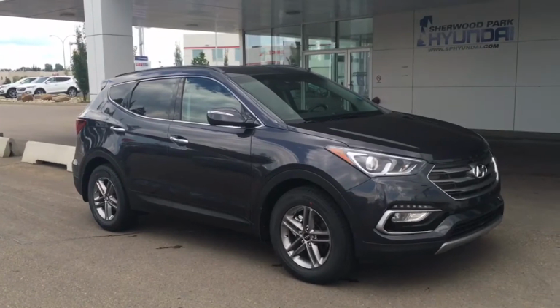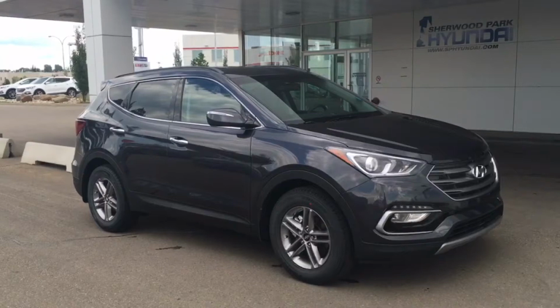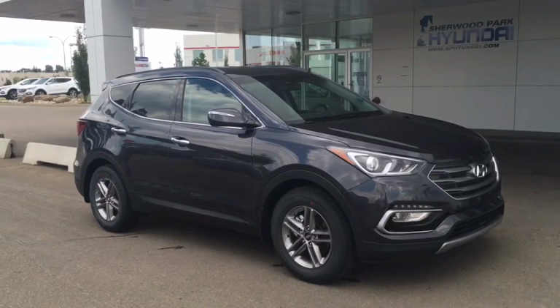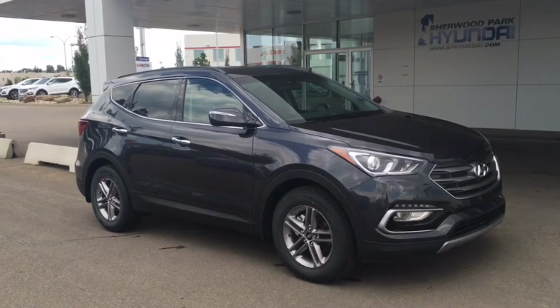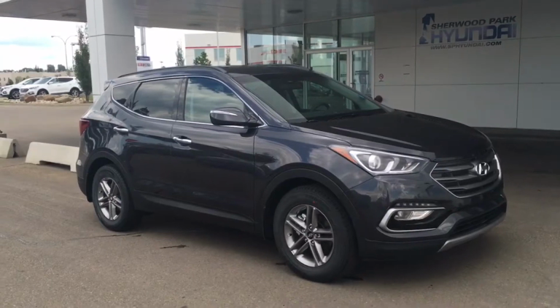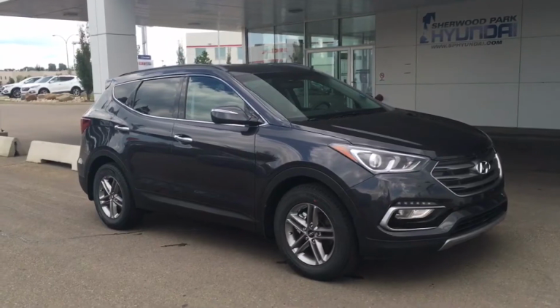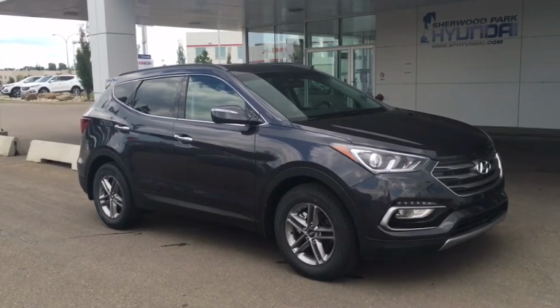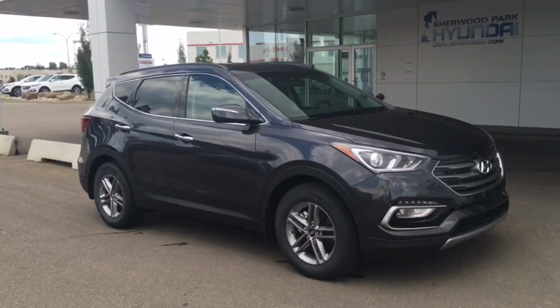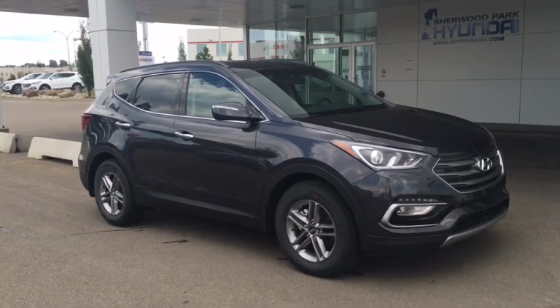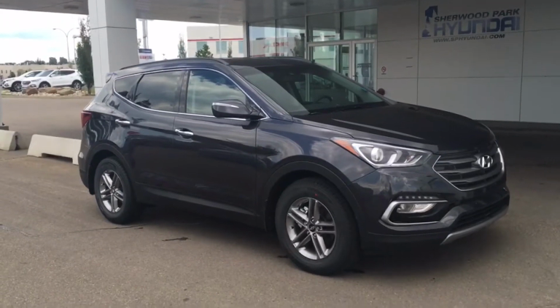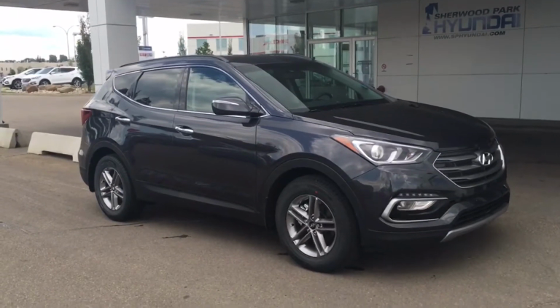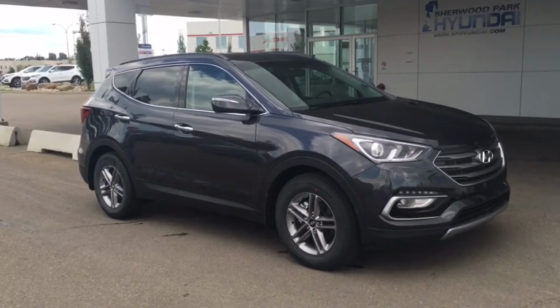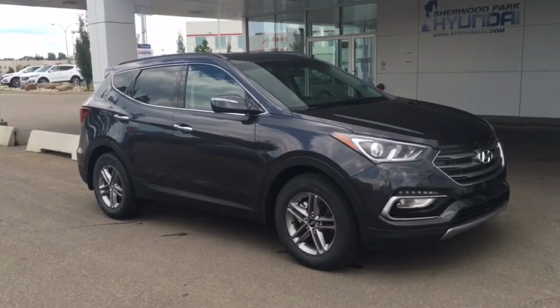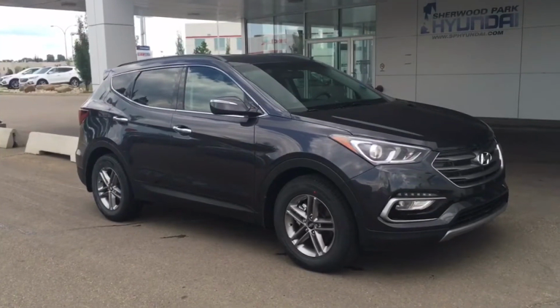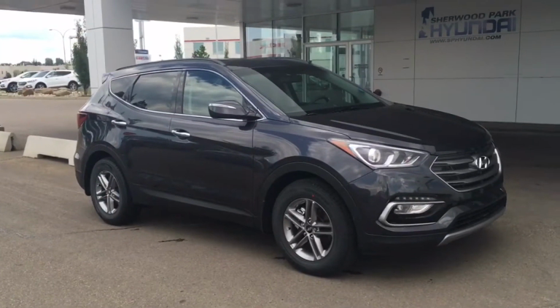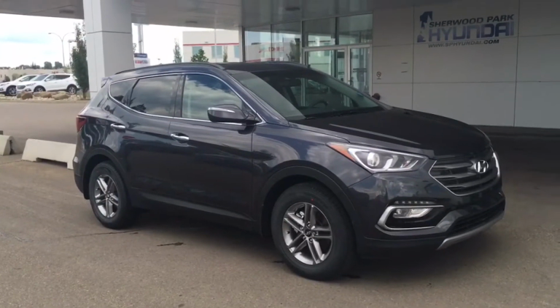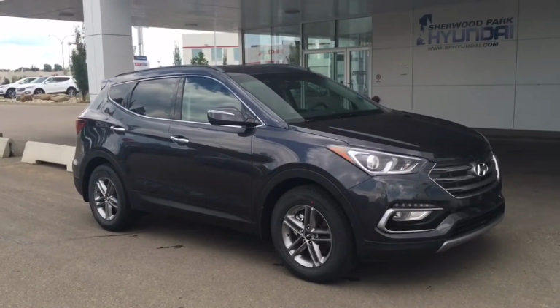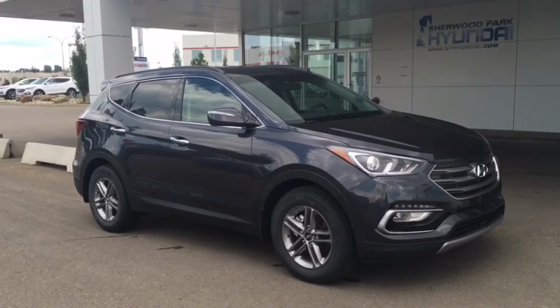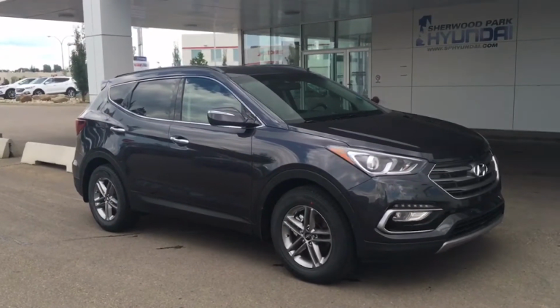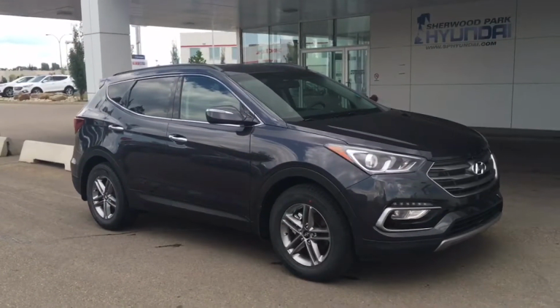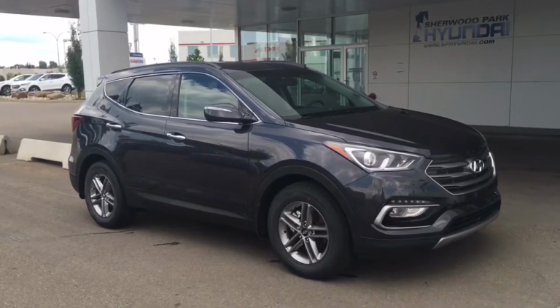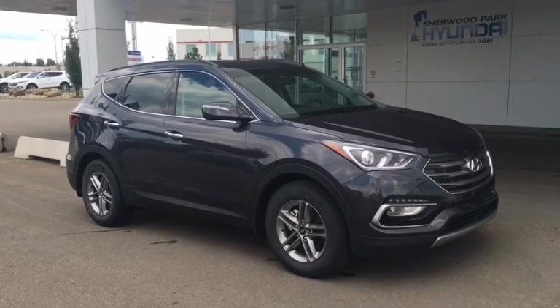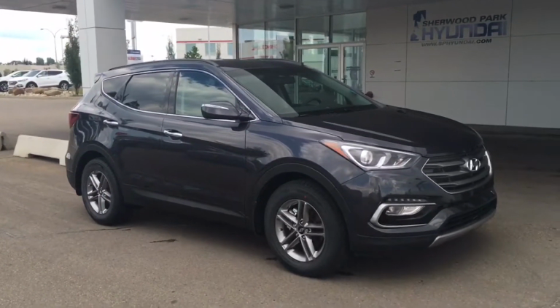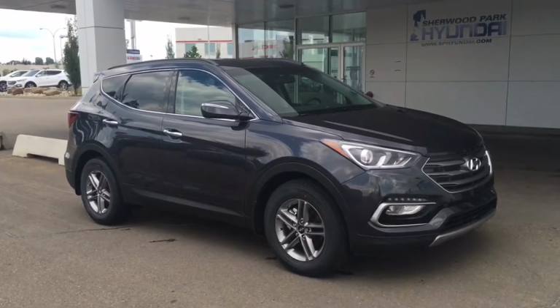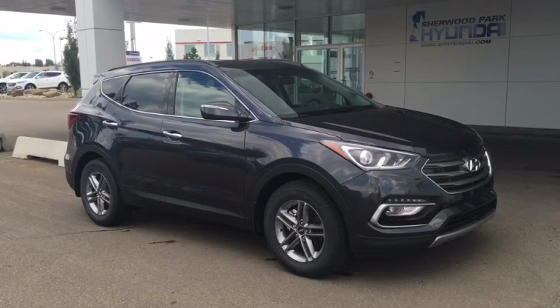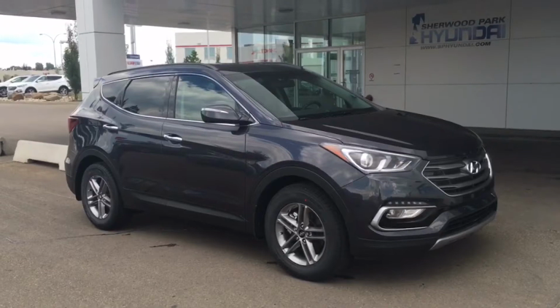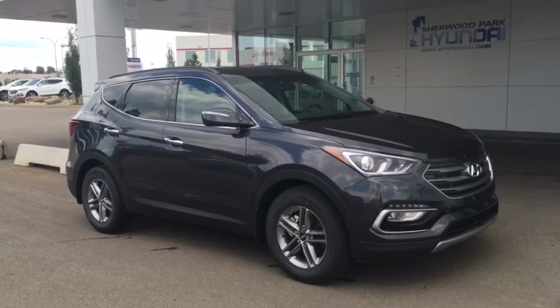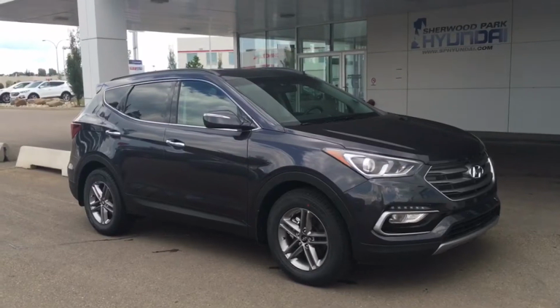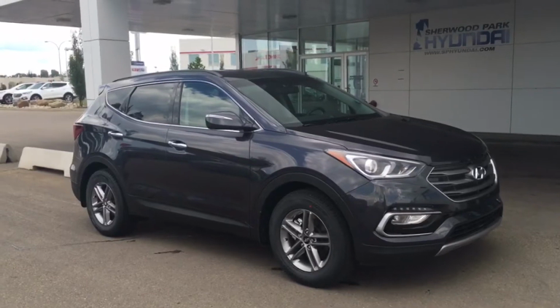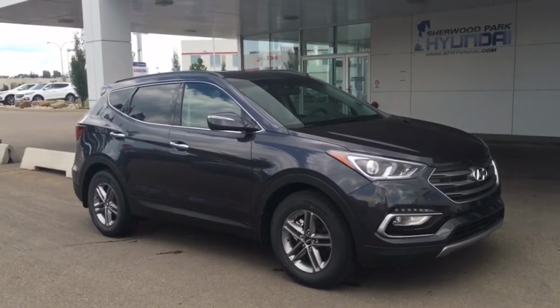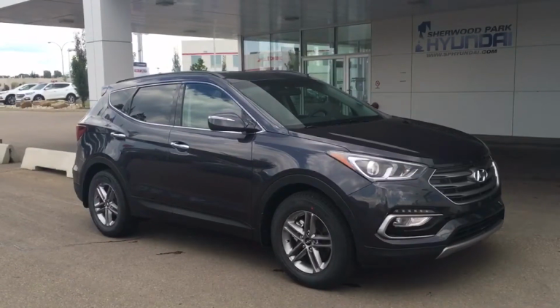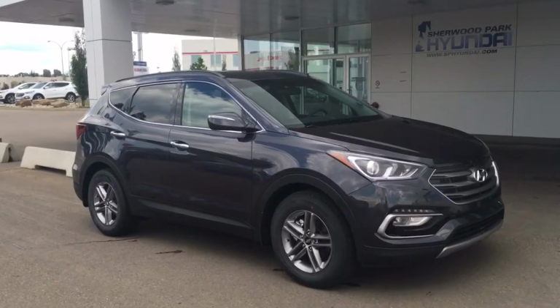Hello and welcome to Sherwood Park Hyundai. My name is Heather and I'm going to be doing a walk around this 2017 Hyundai Santa Fe Sport Premium.